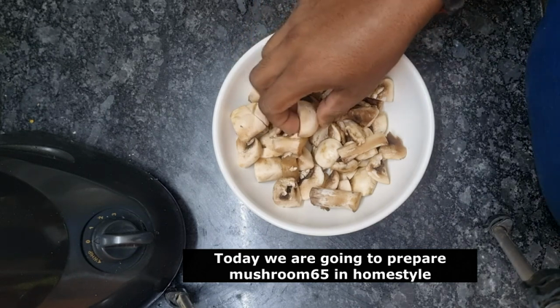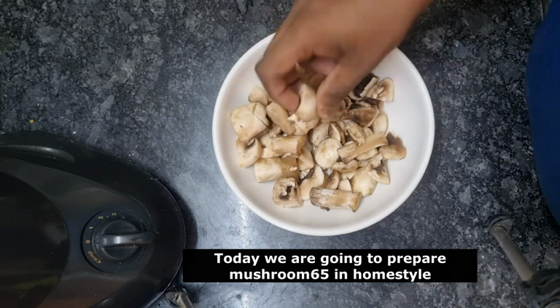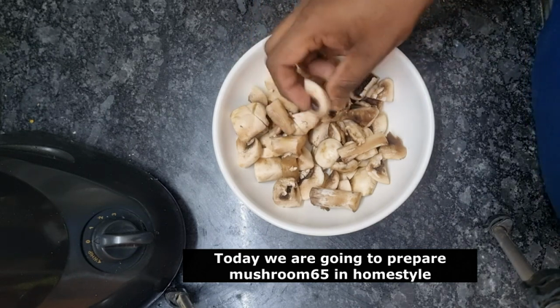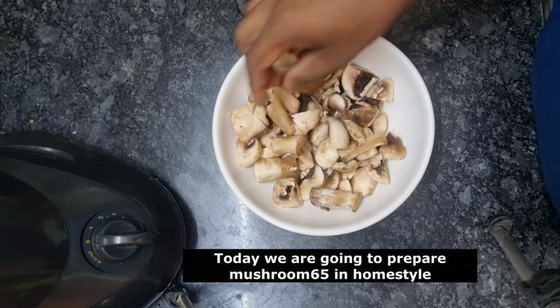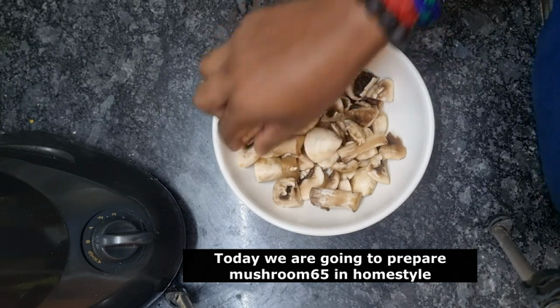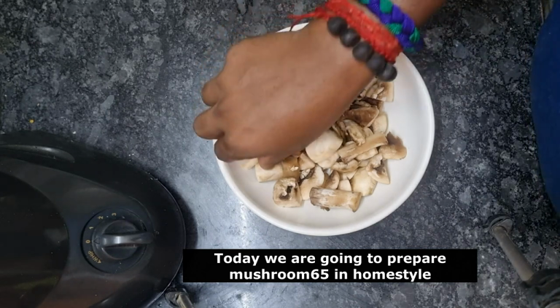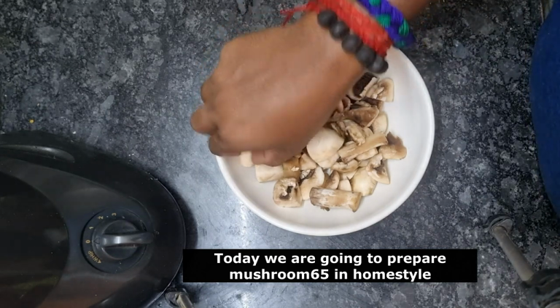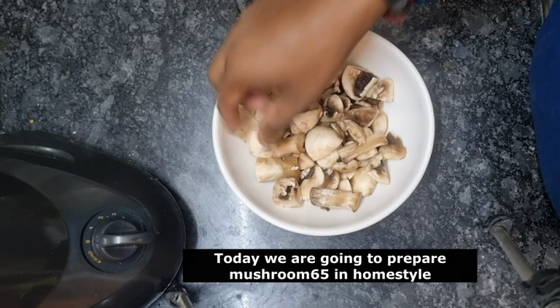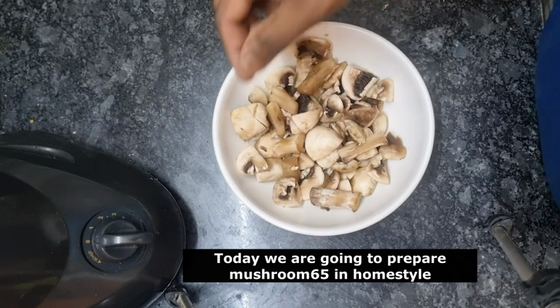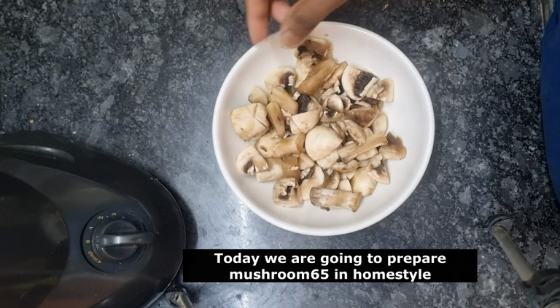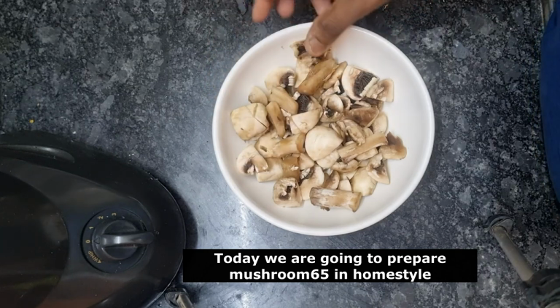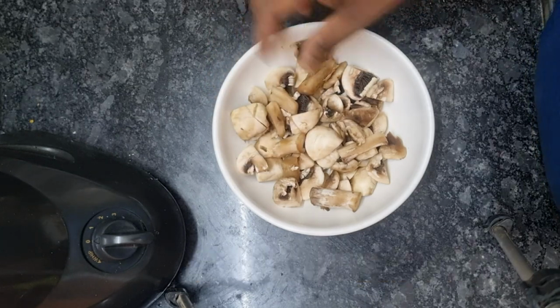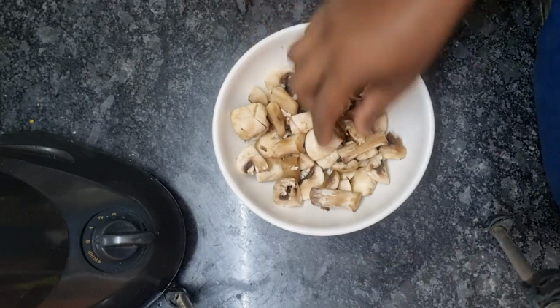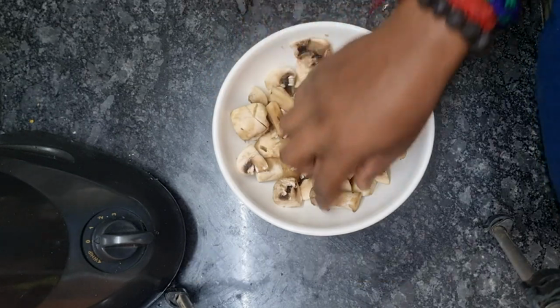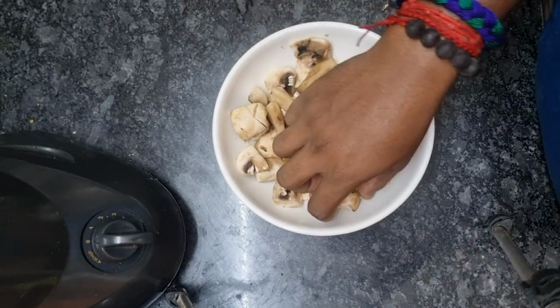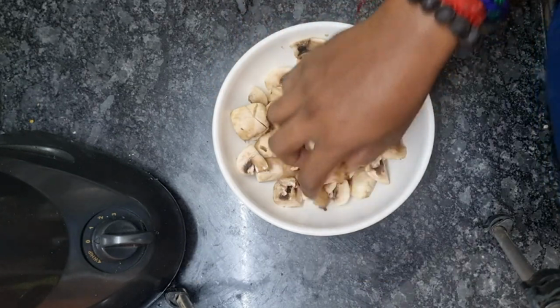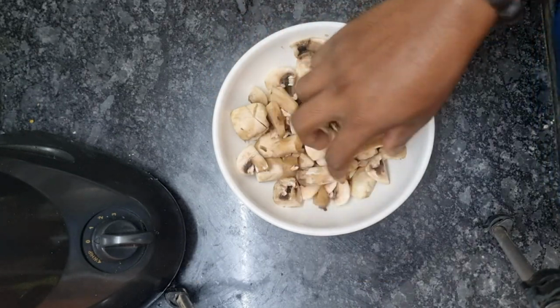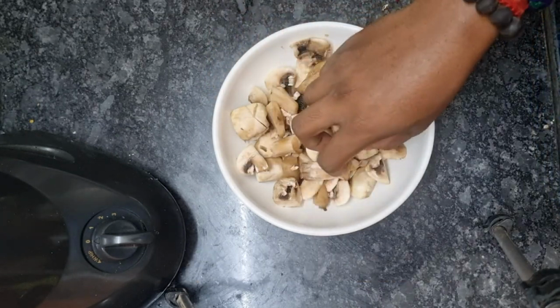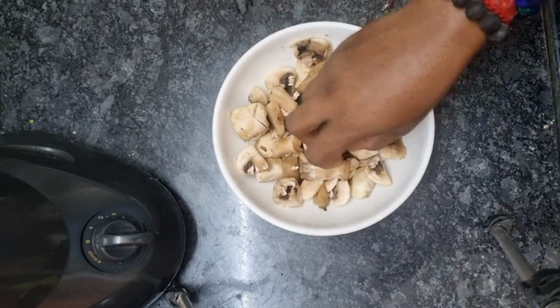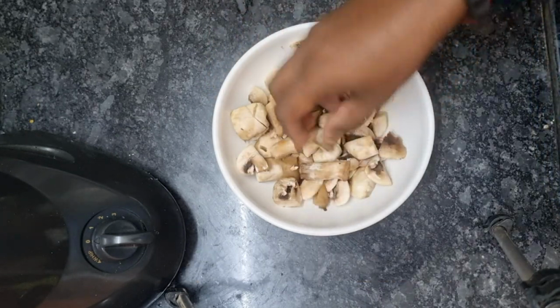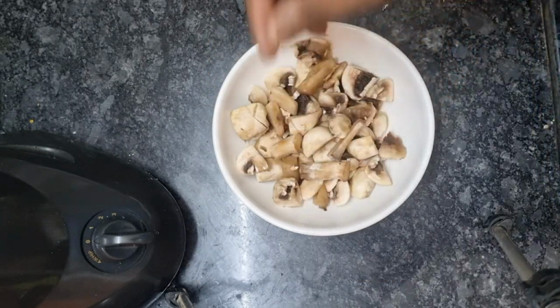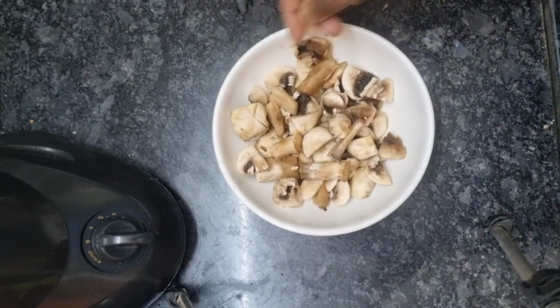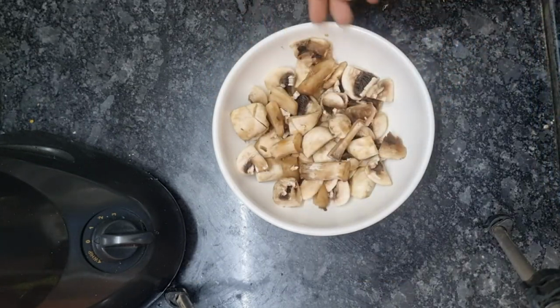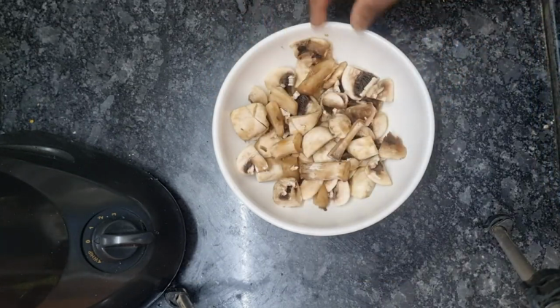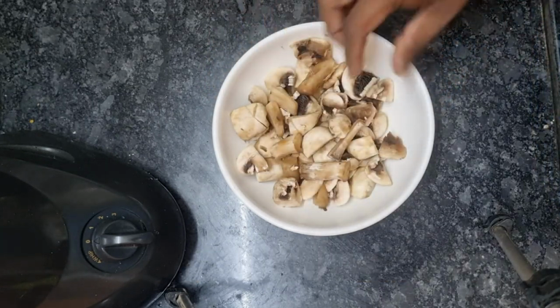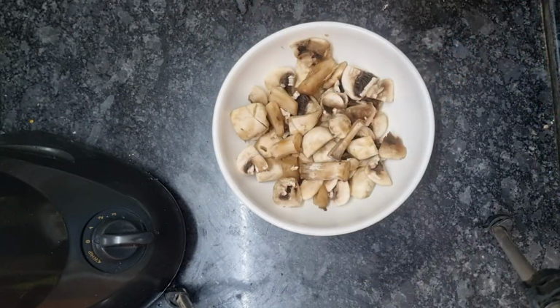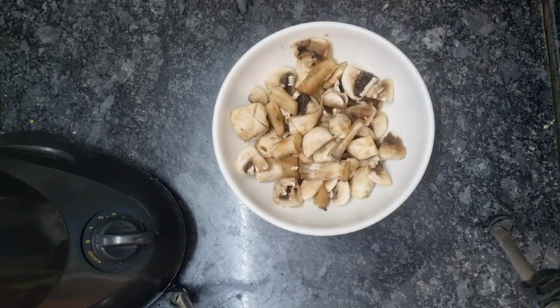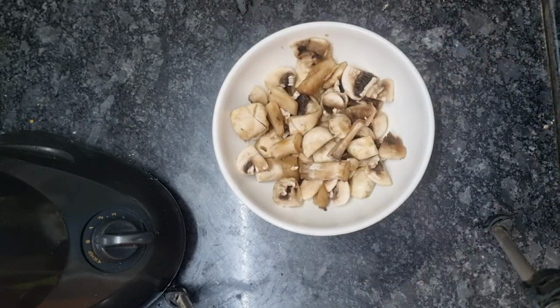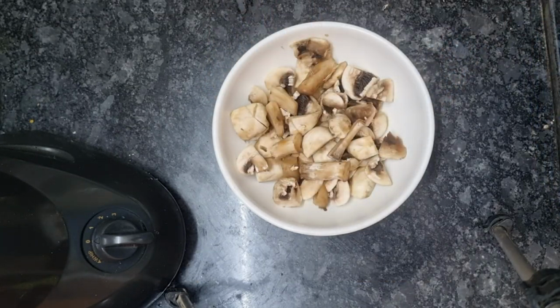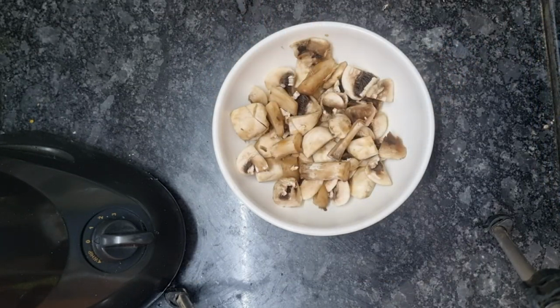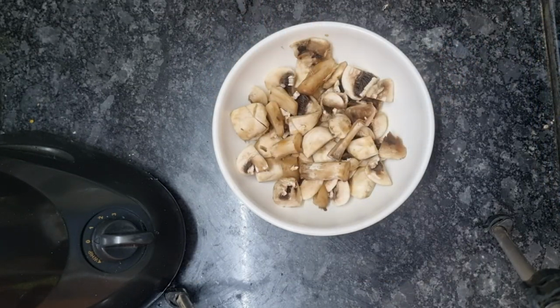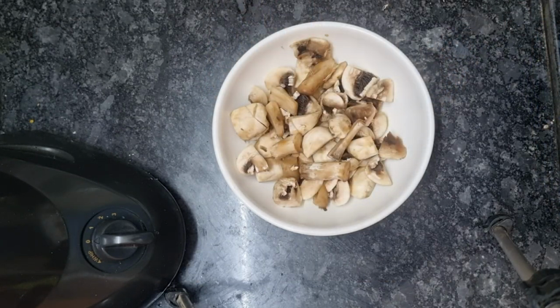Mushroom is cut. You can cut it. Let's make this masala ready.